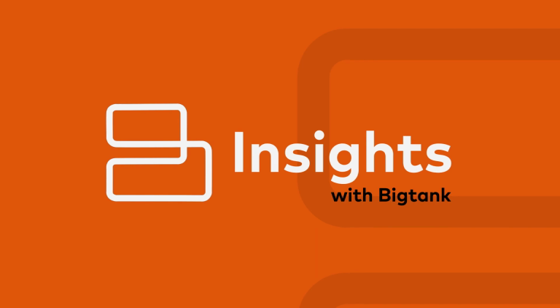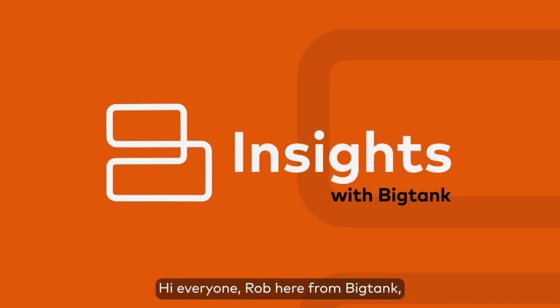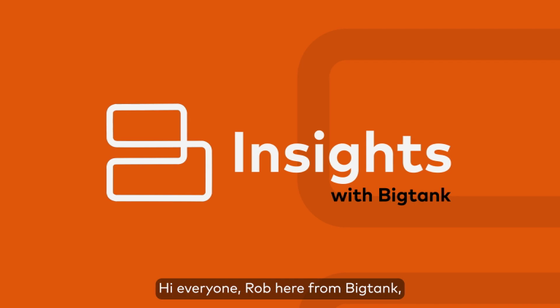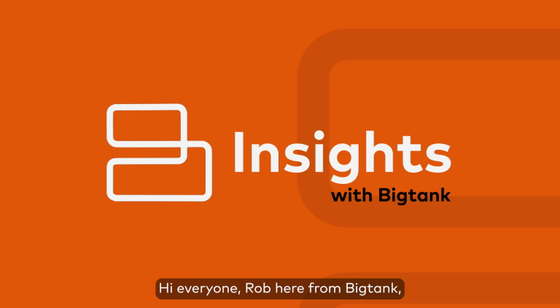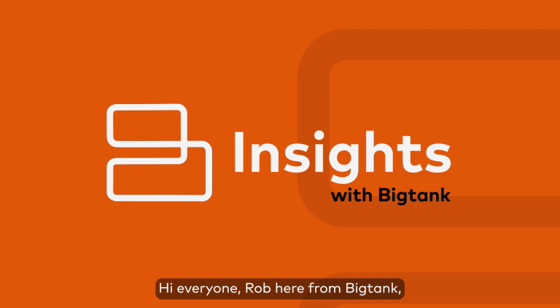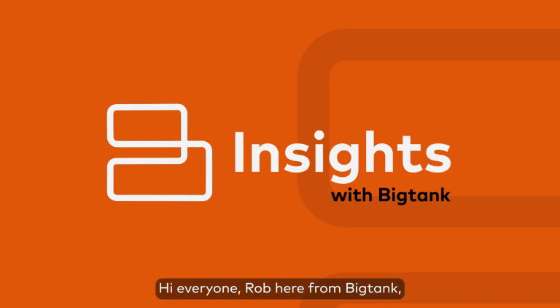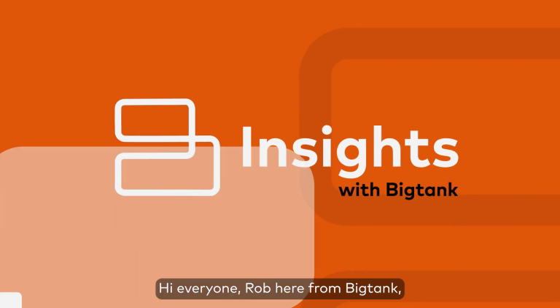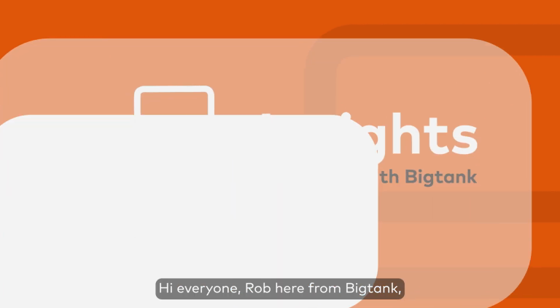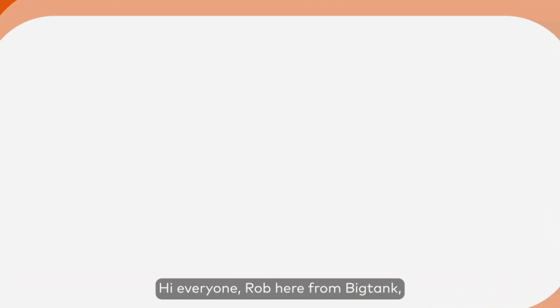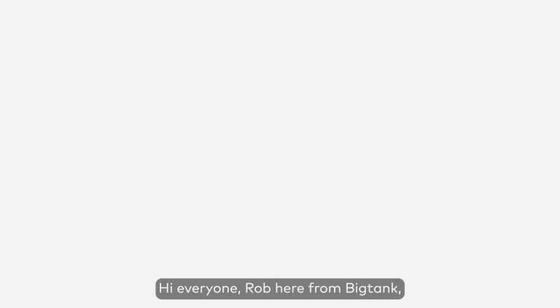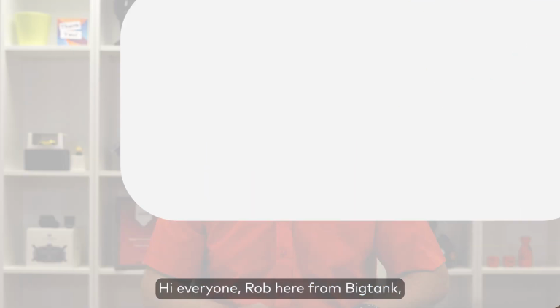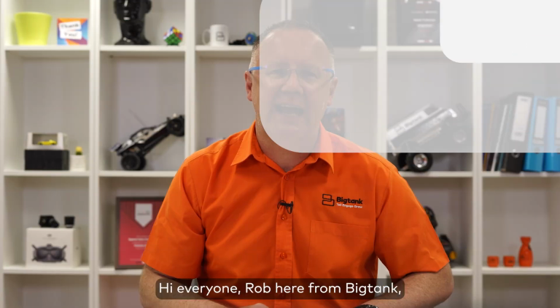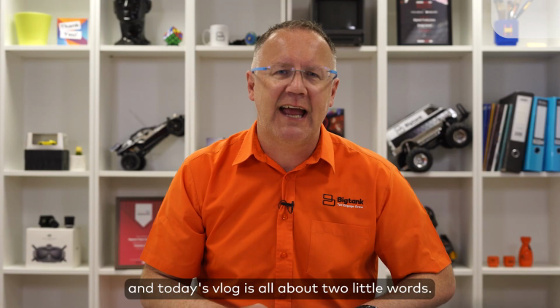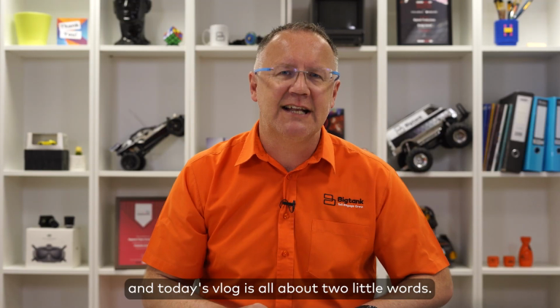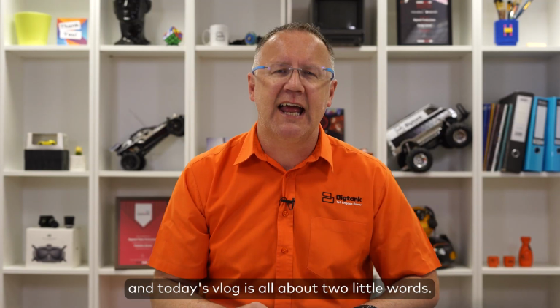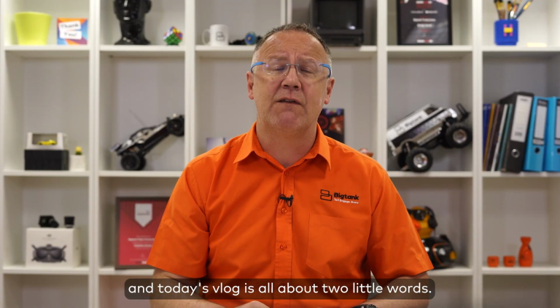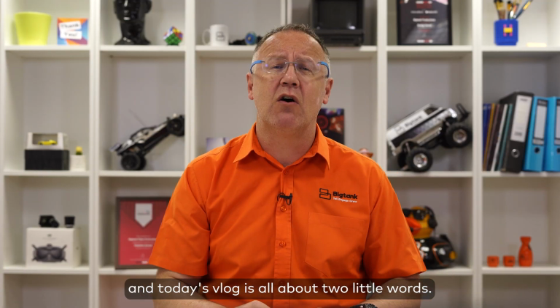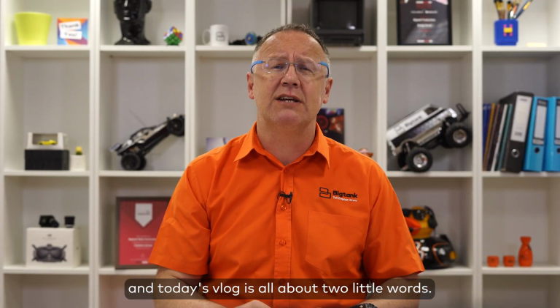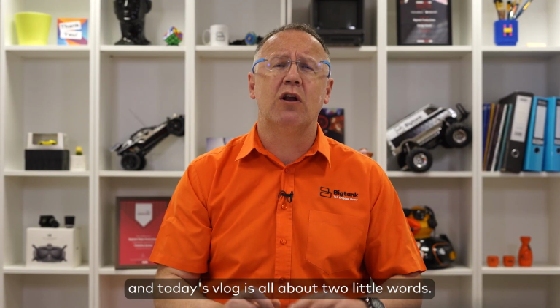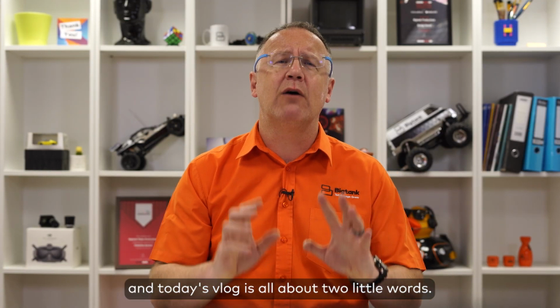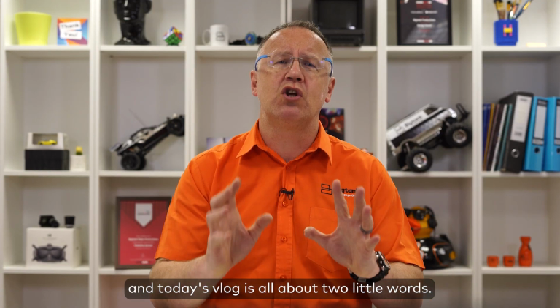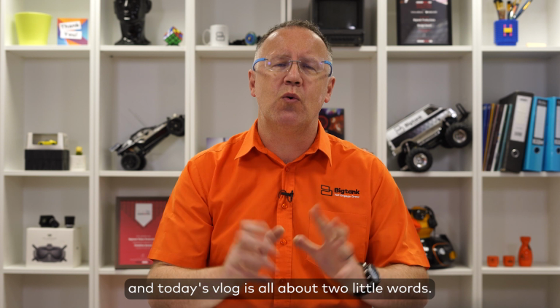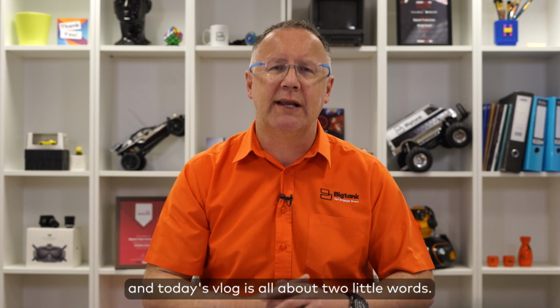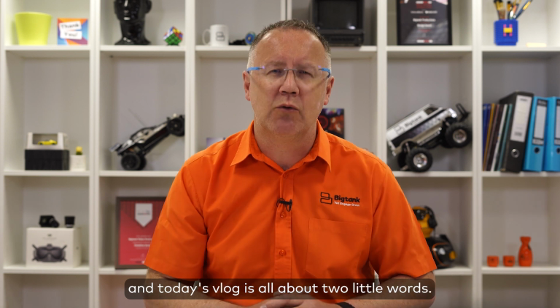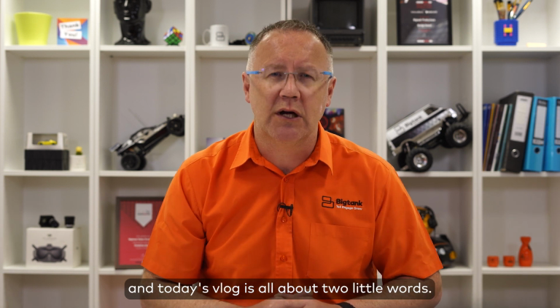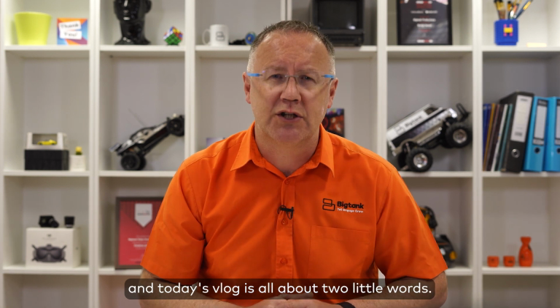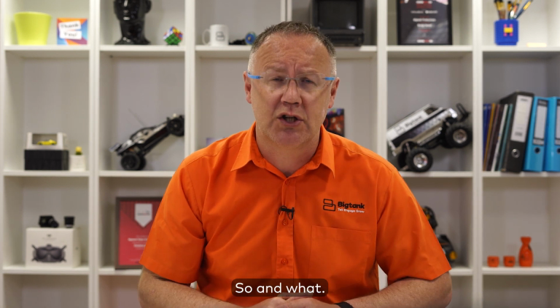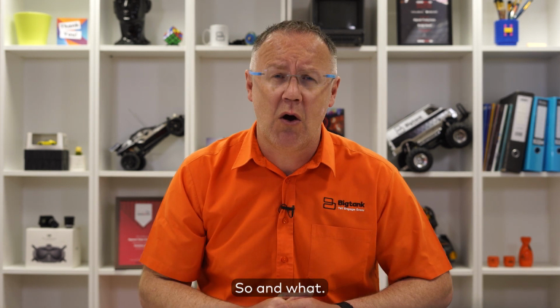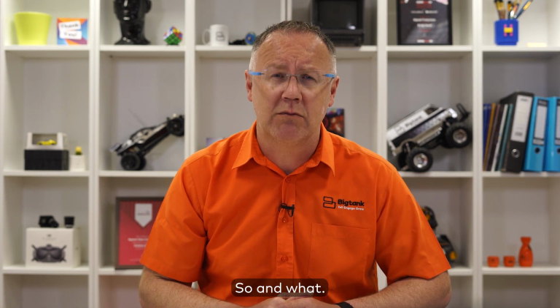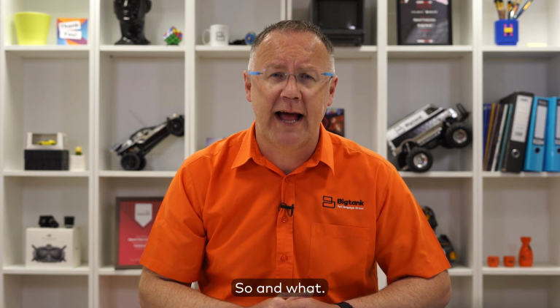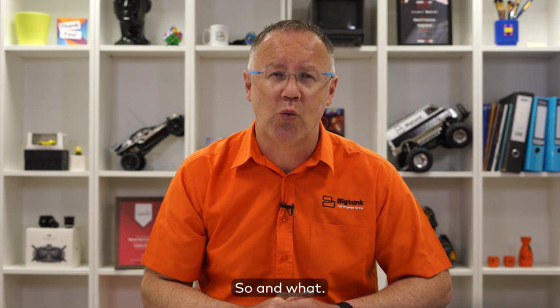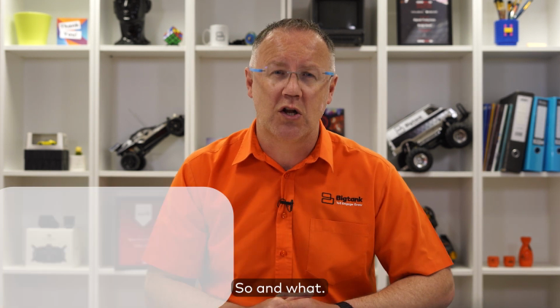Hi everyone, Rob here from Big Tank, and today's vlog is all about two little words: so and what.